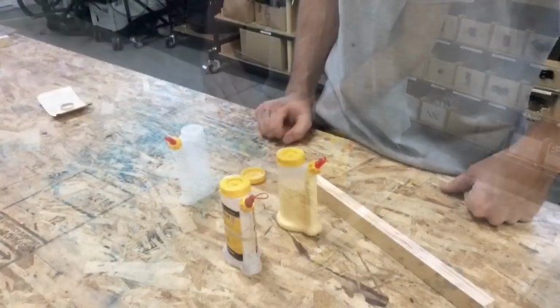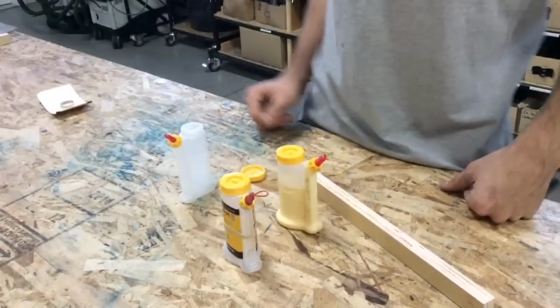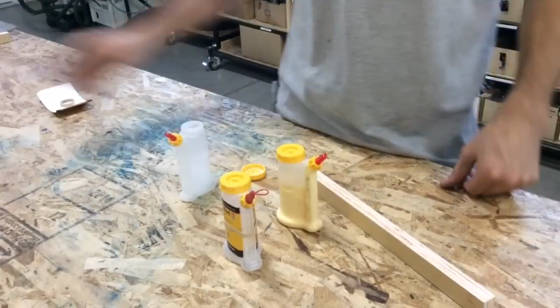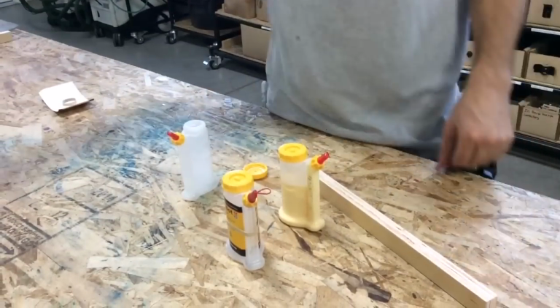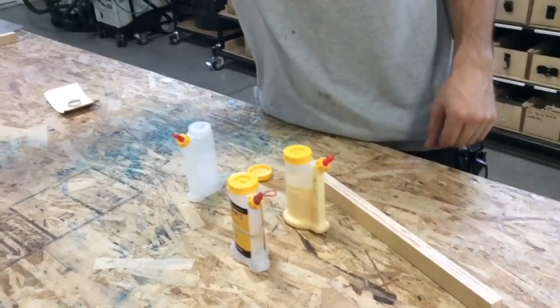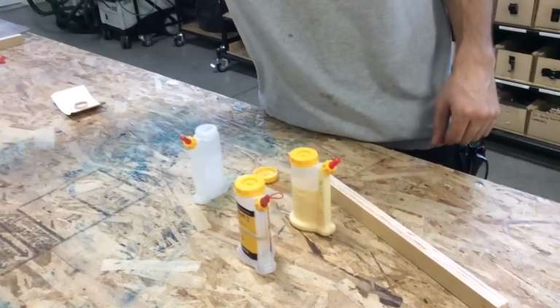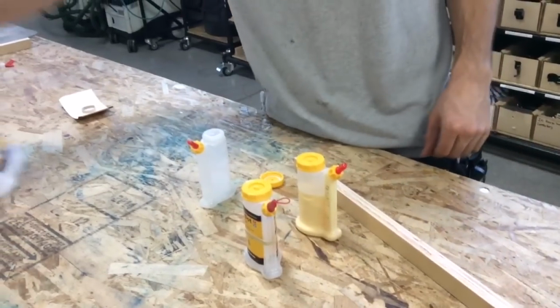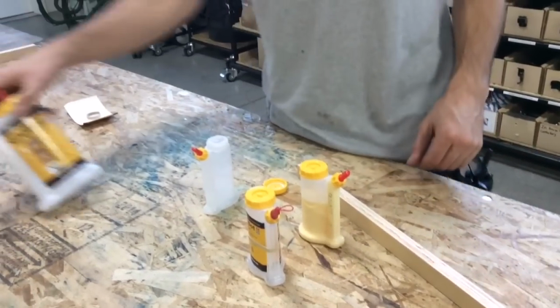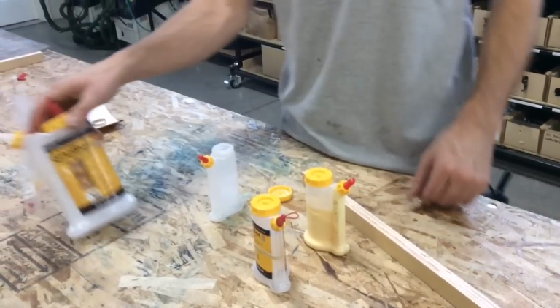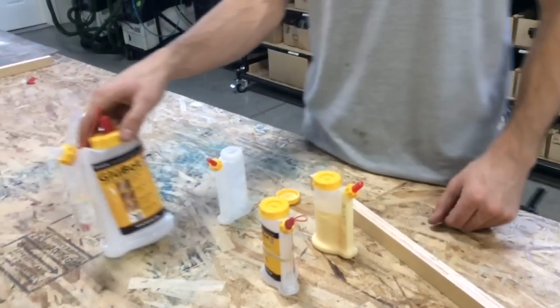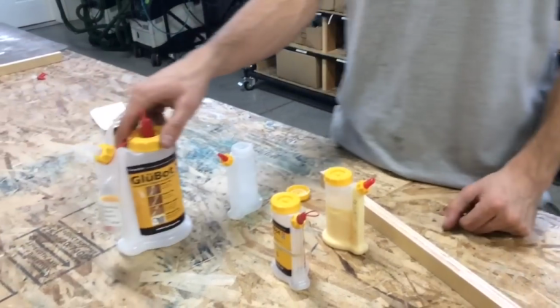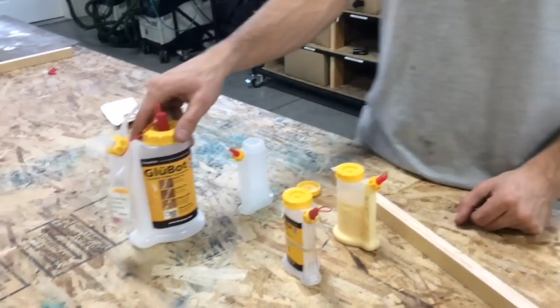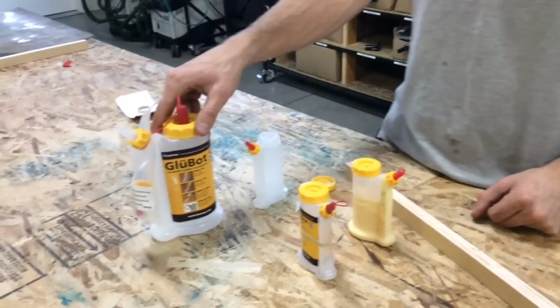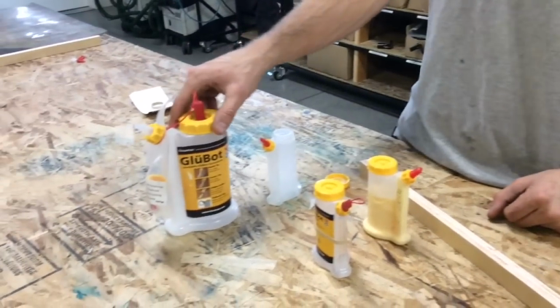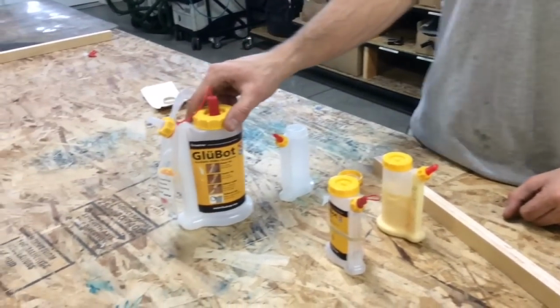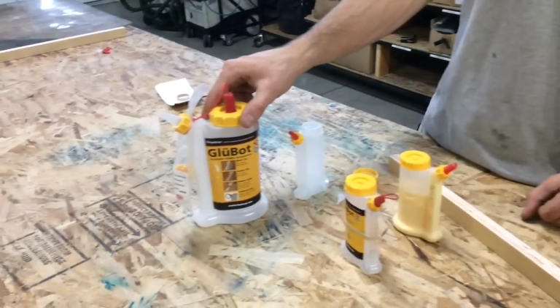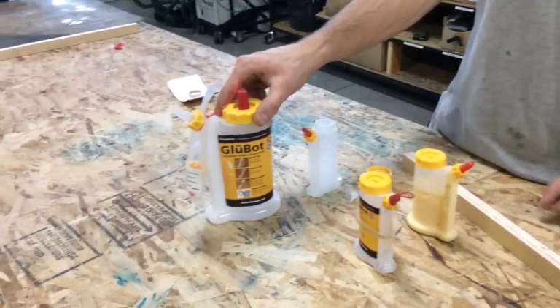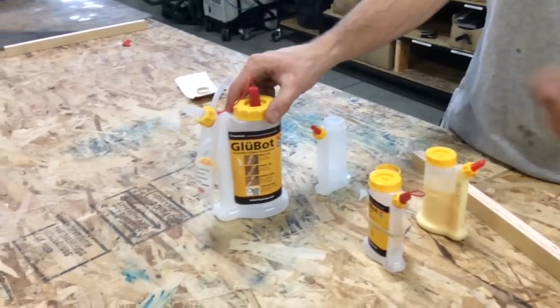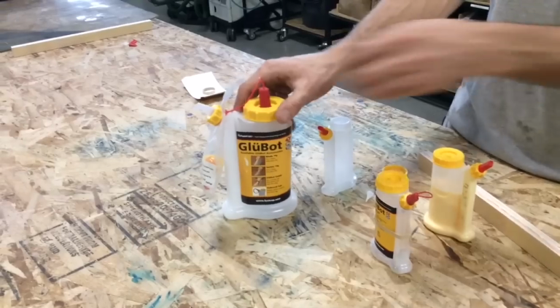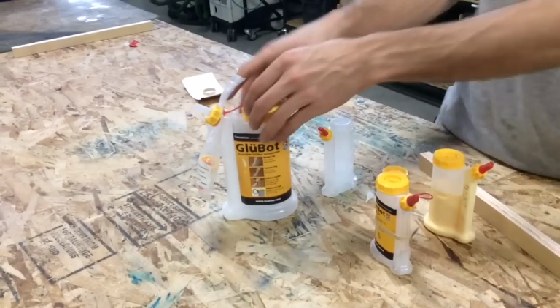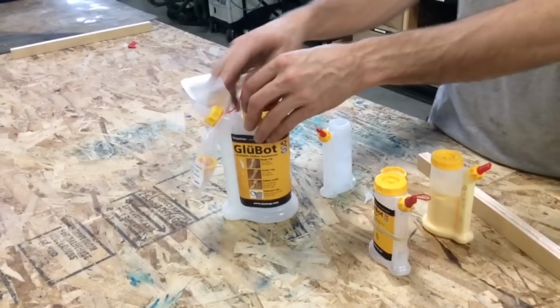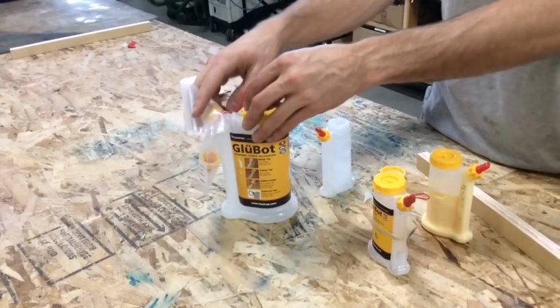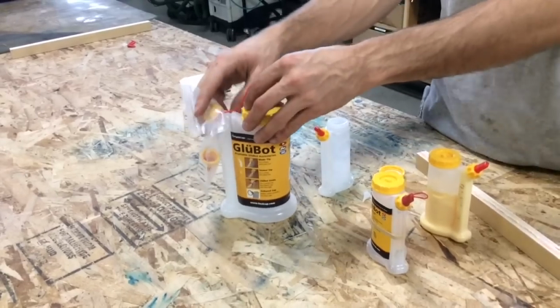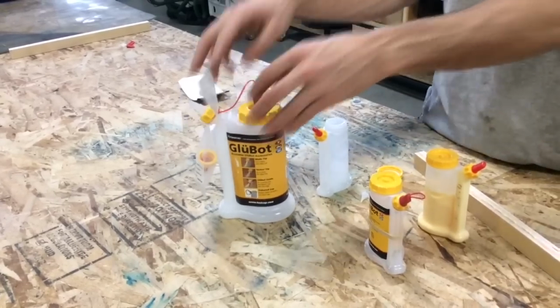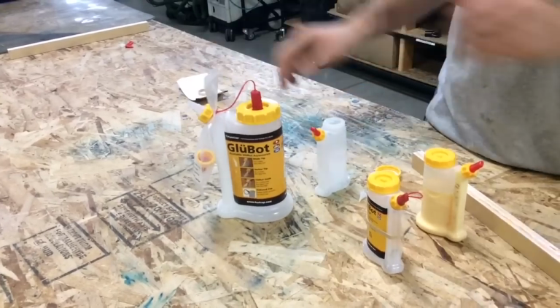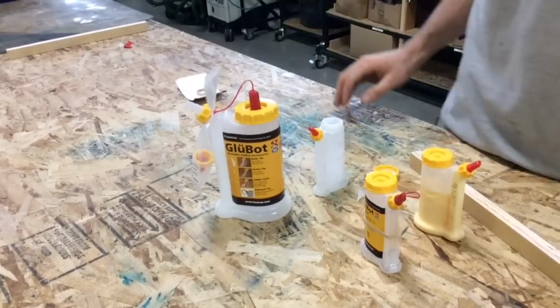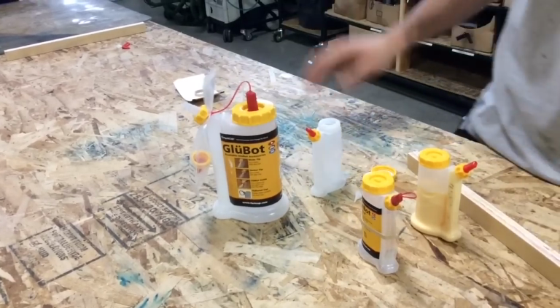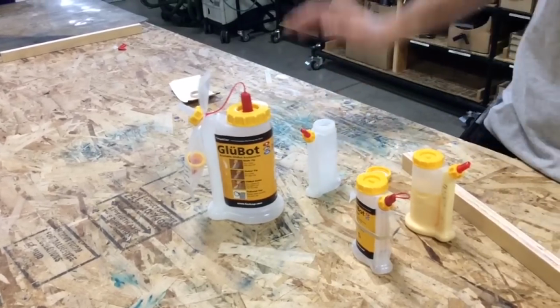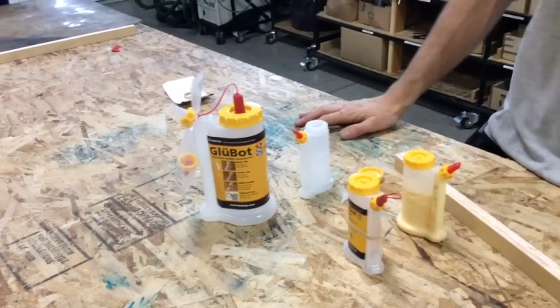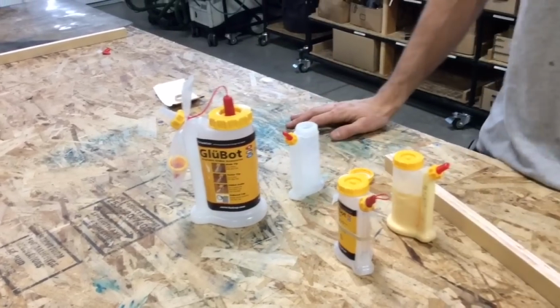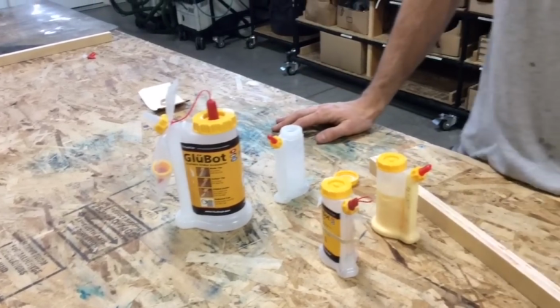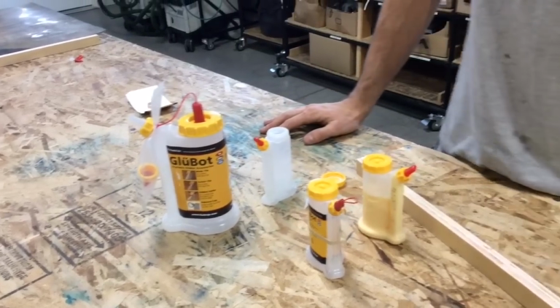All these features are now available in the larger version, the GlueBot as well, and we hope you enjoy these products.